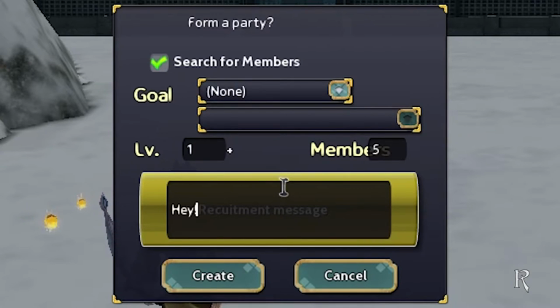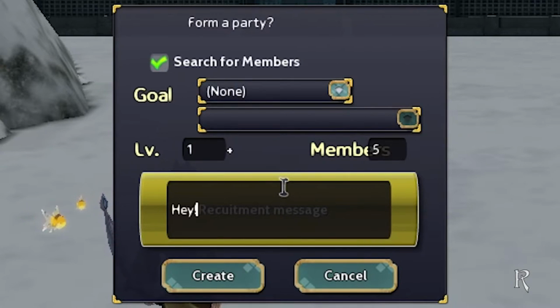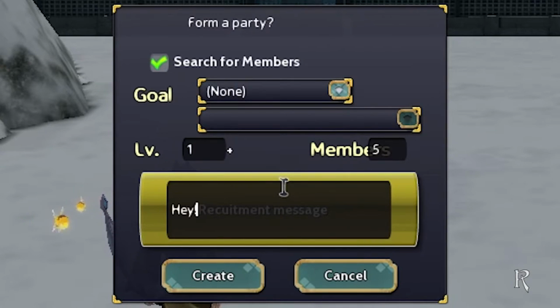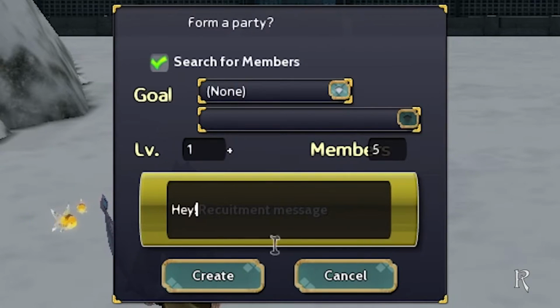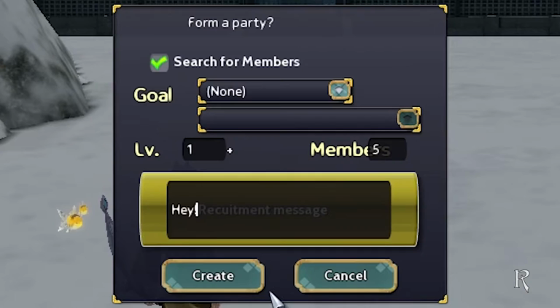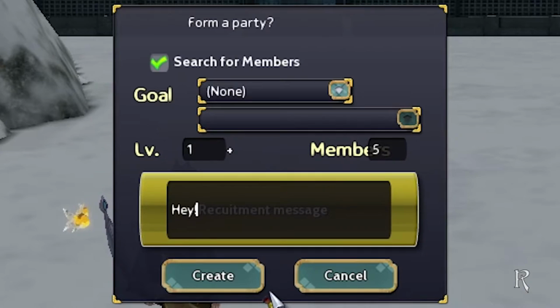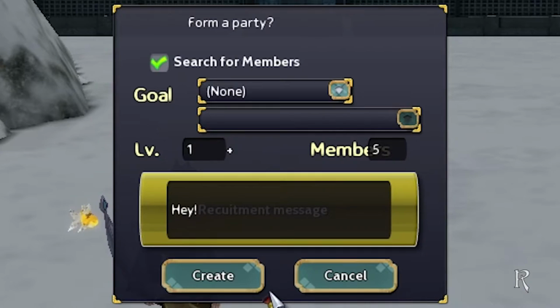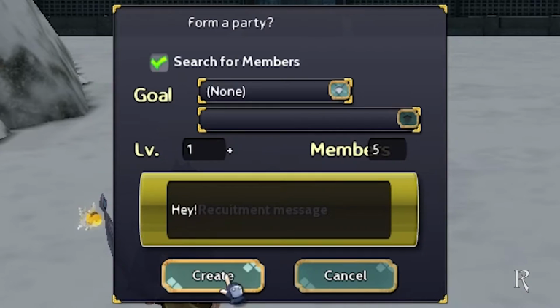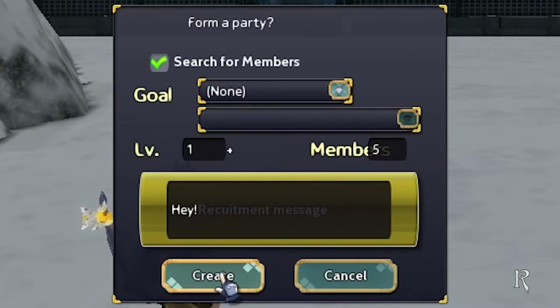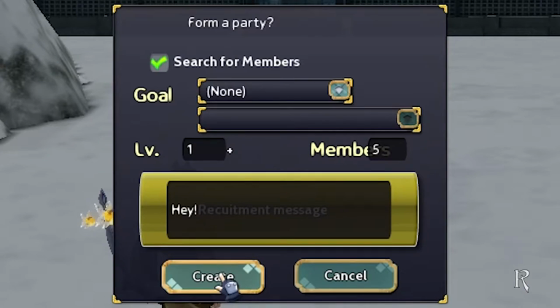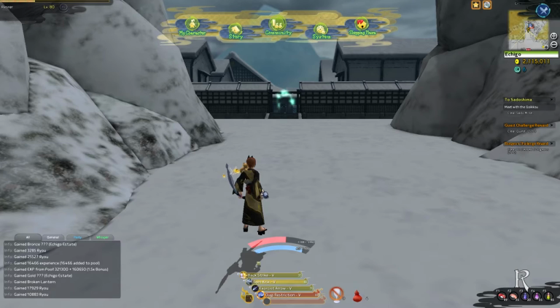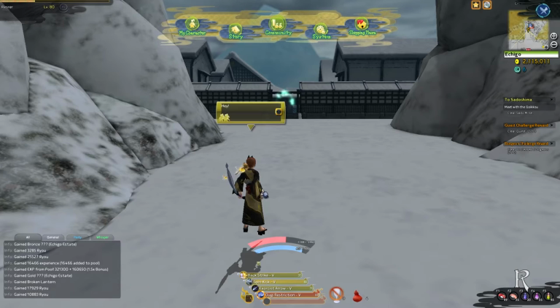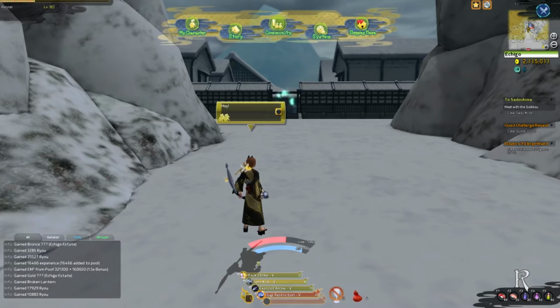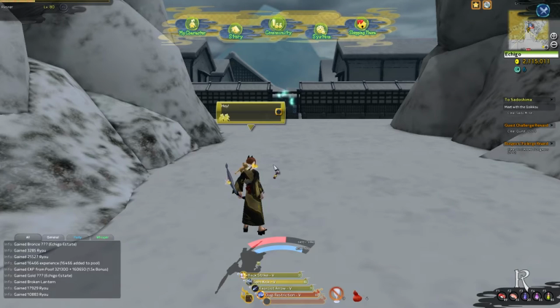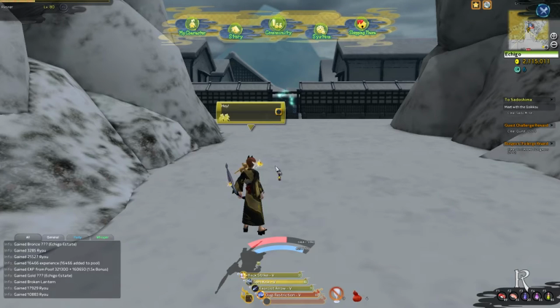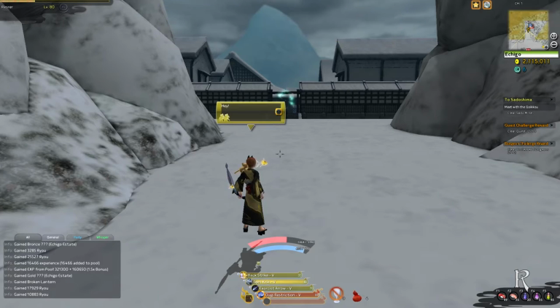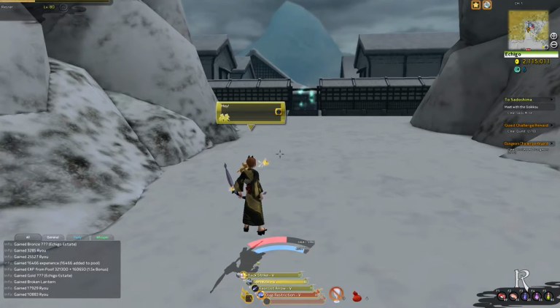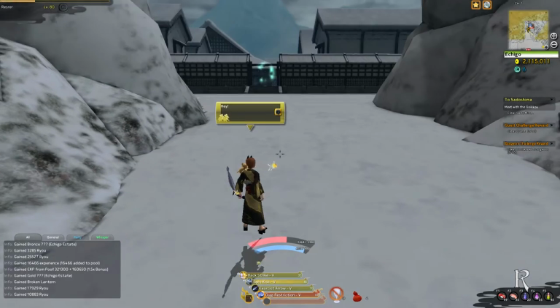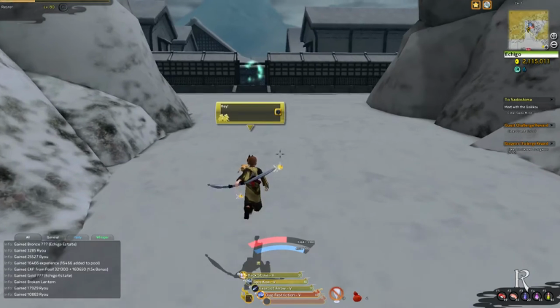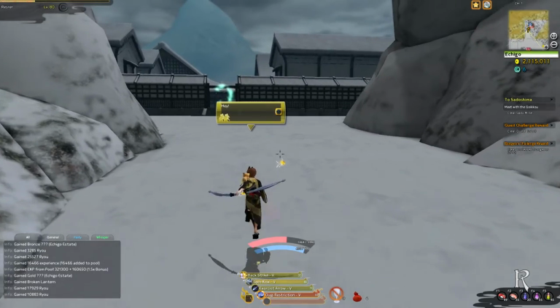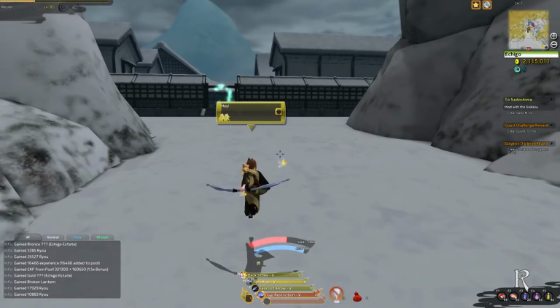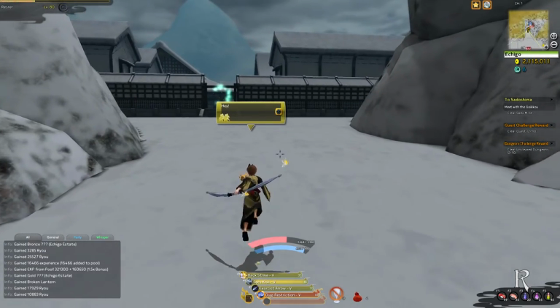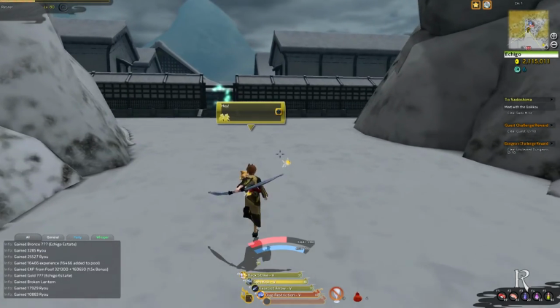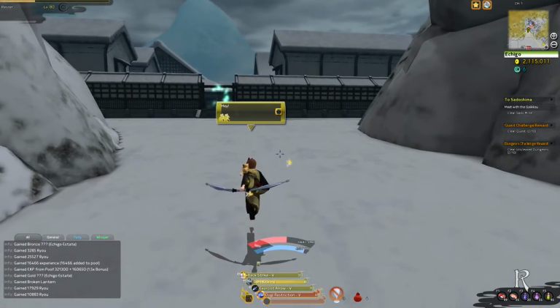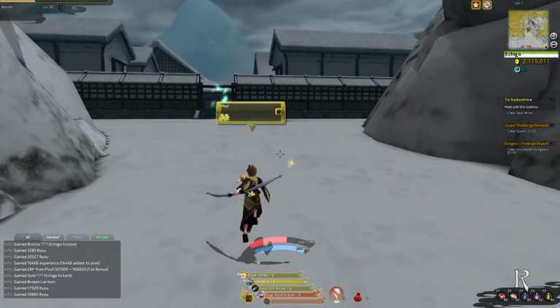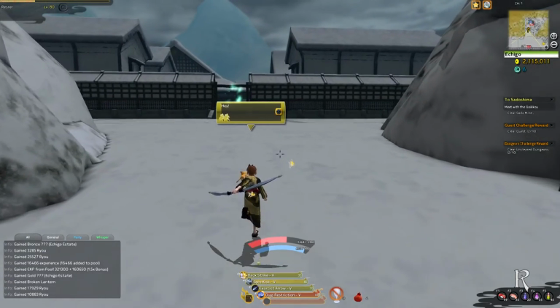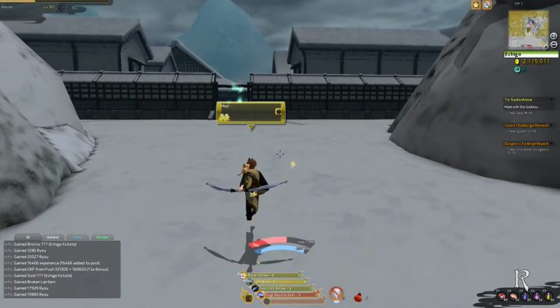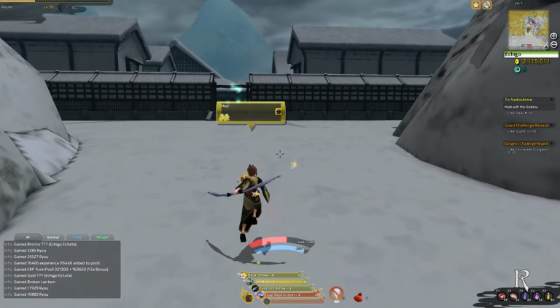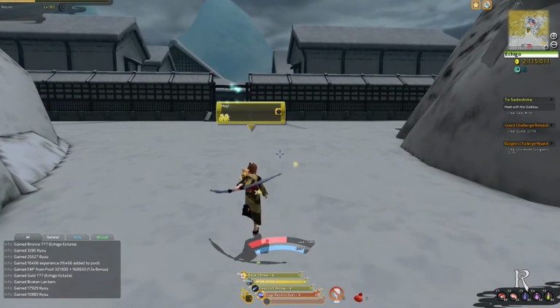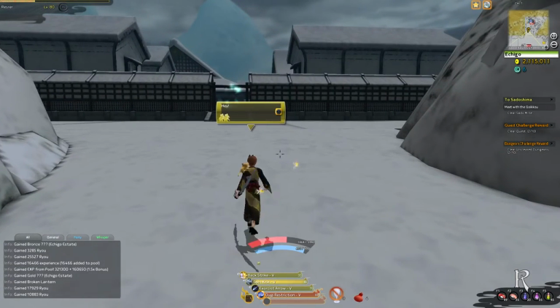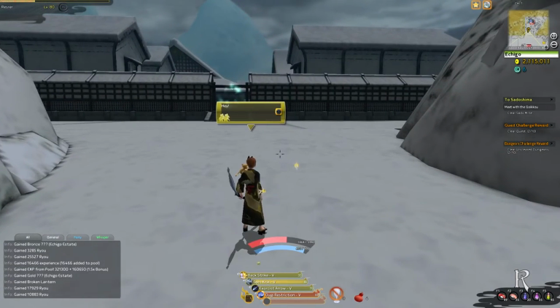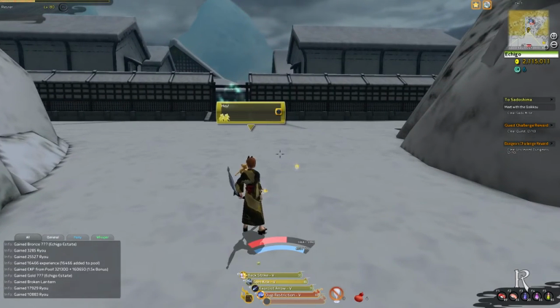Click Create, and the message will show above your character. Other players can click this and join your party.